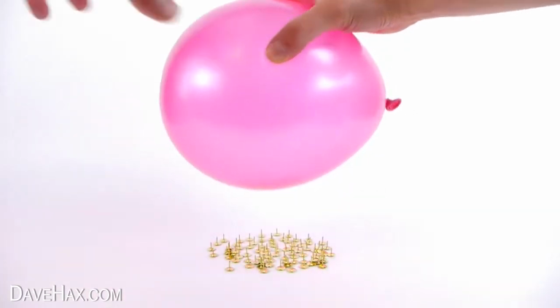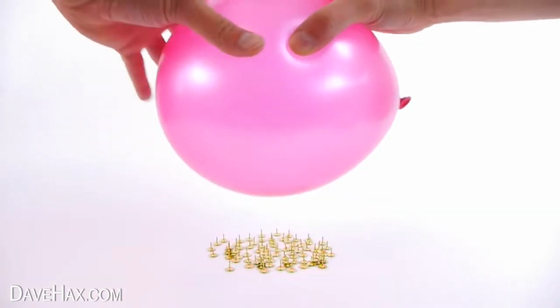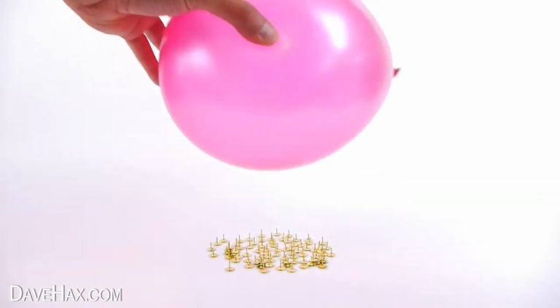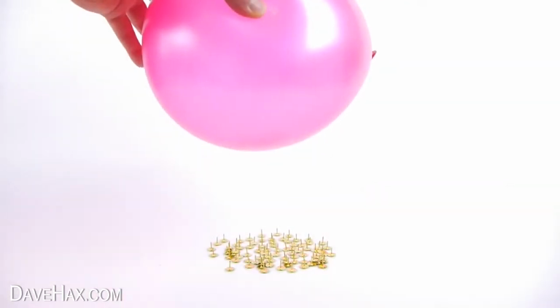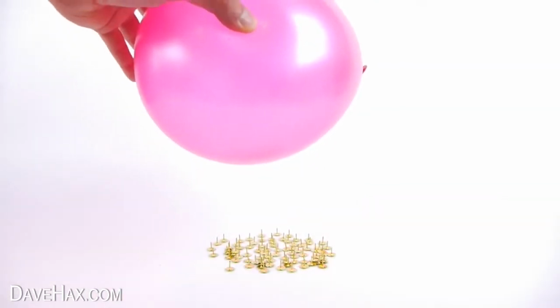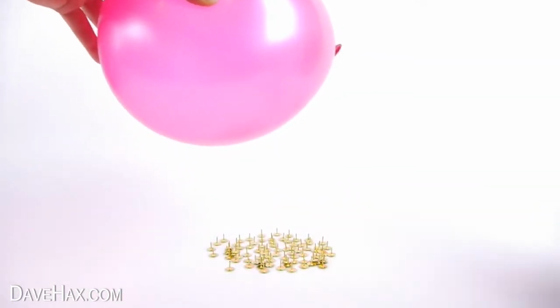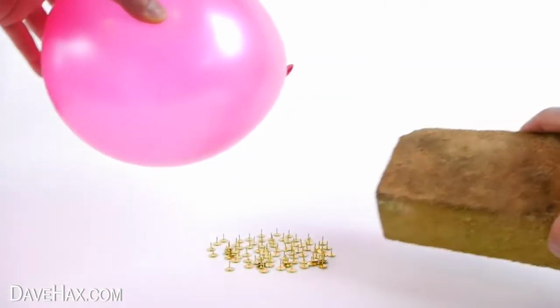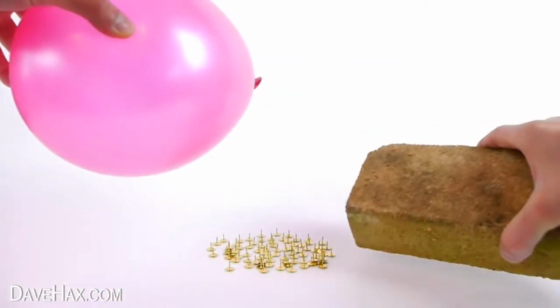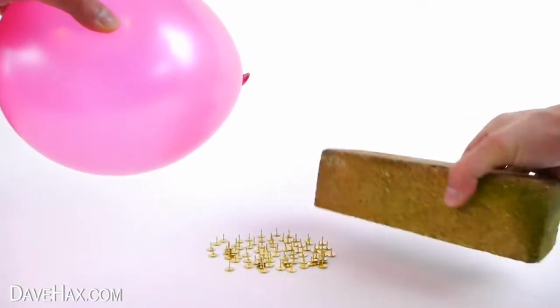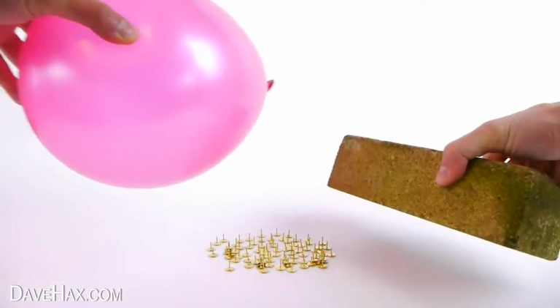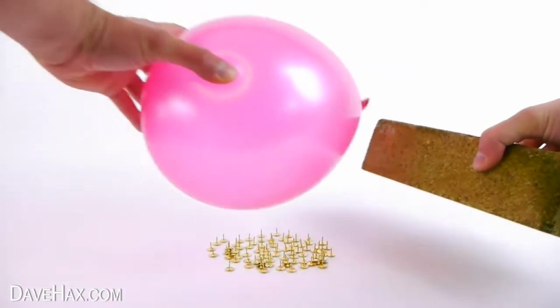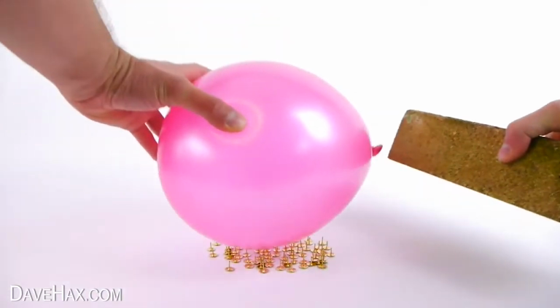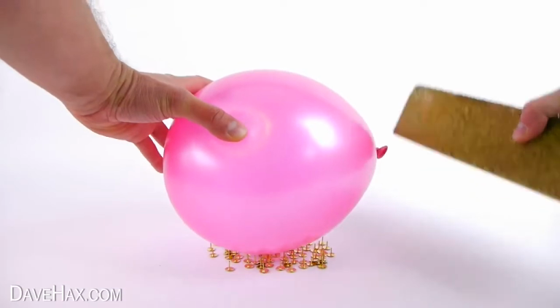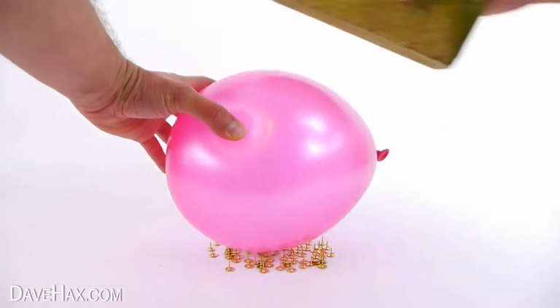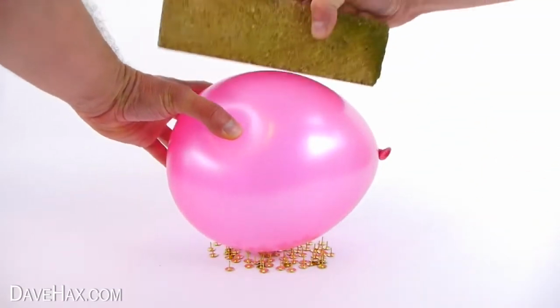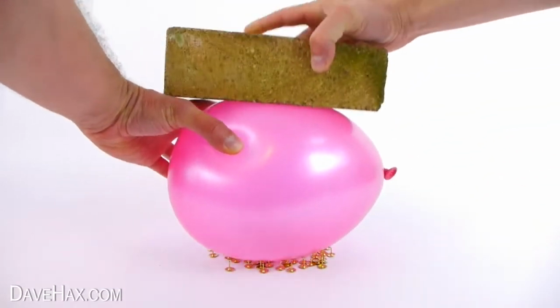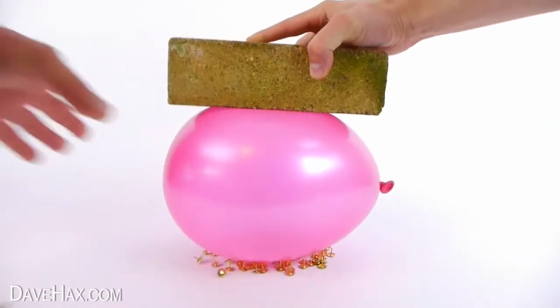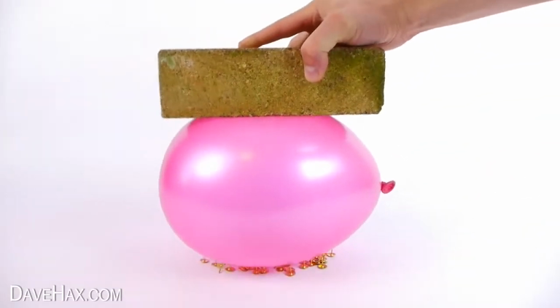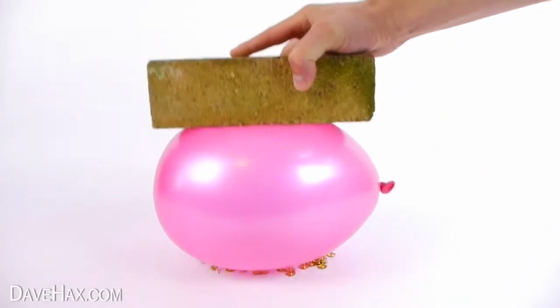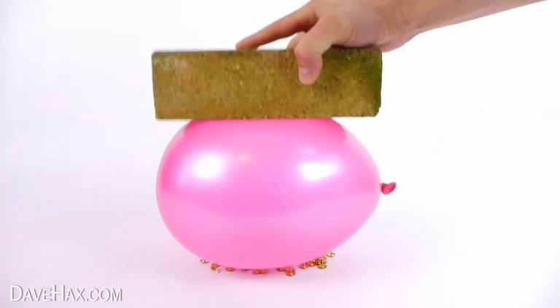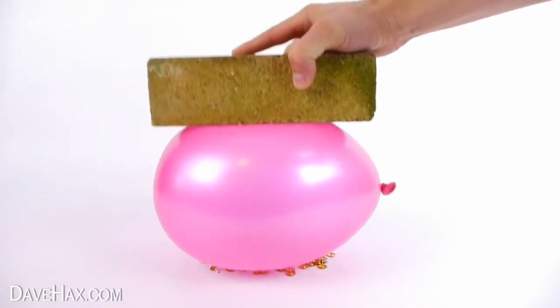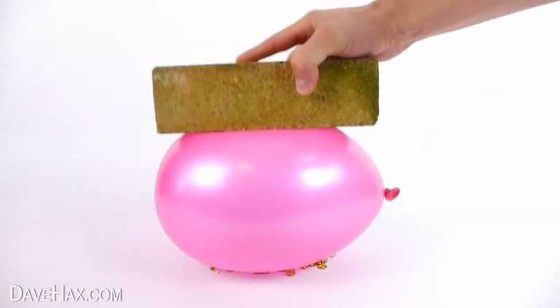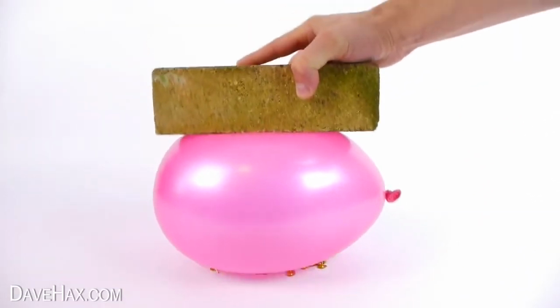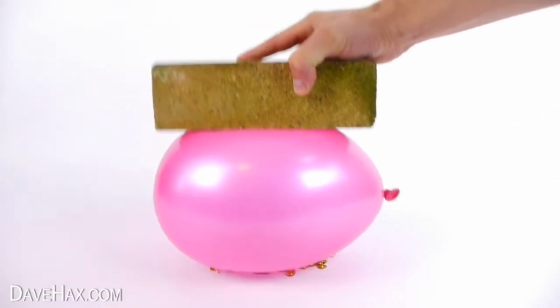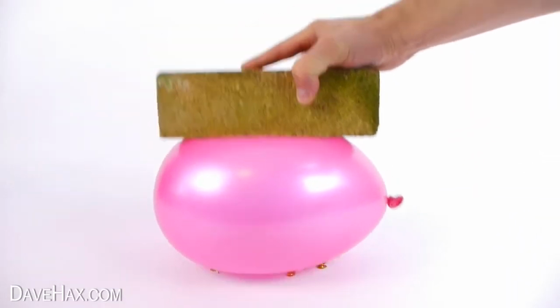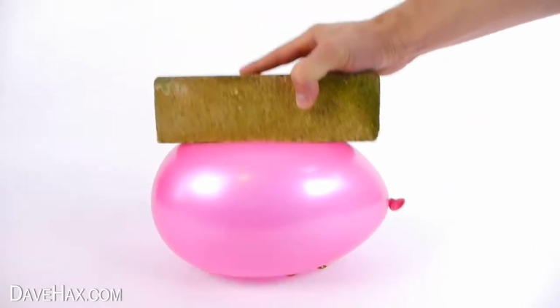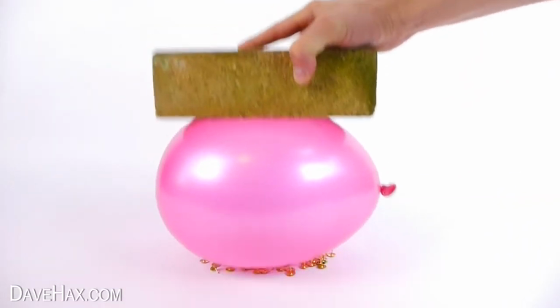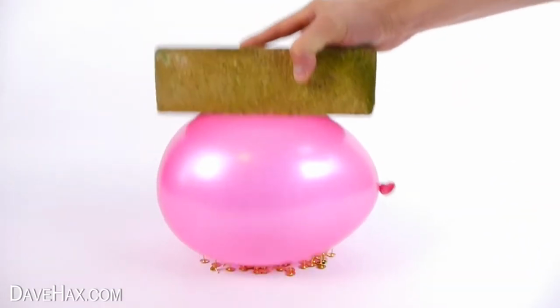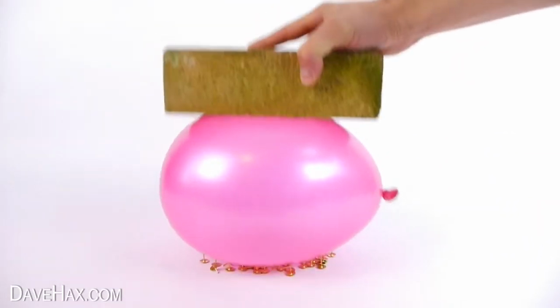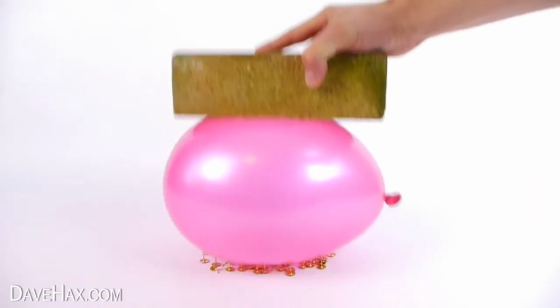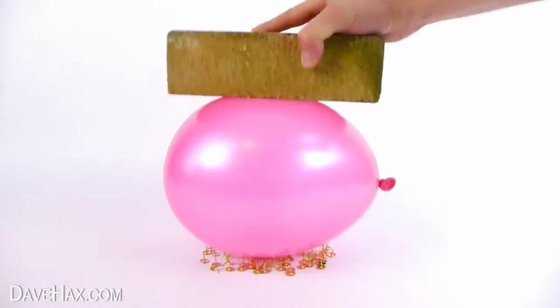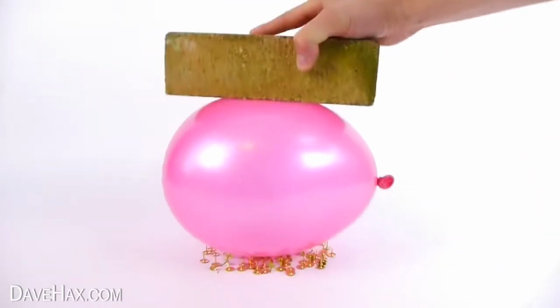I even found you can bounce a house brick on it. But do be careful not to push down too hard.